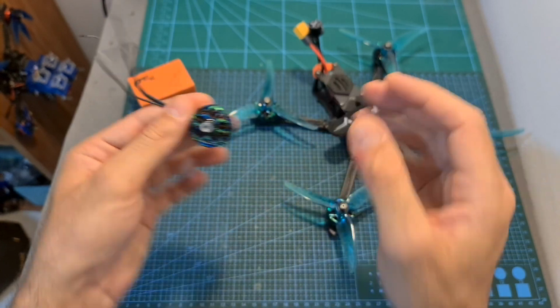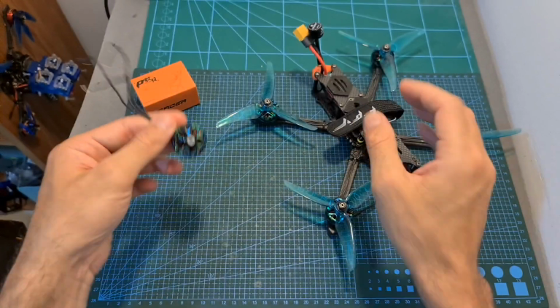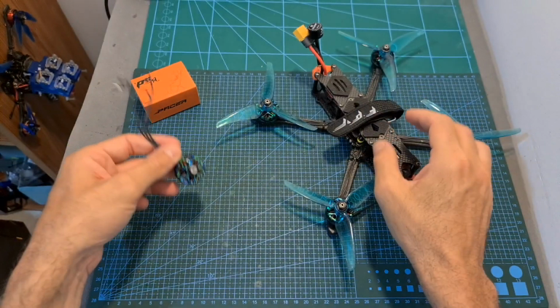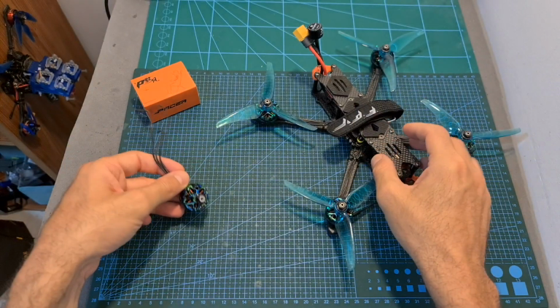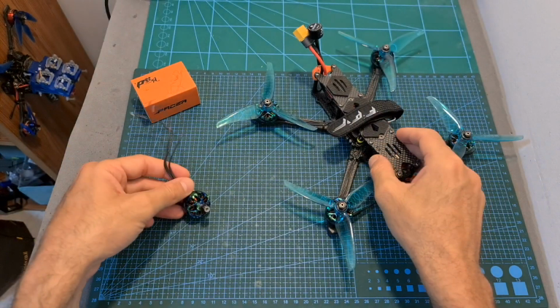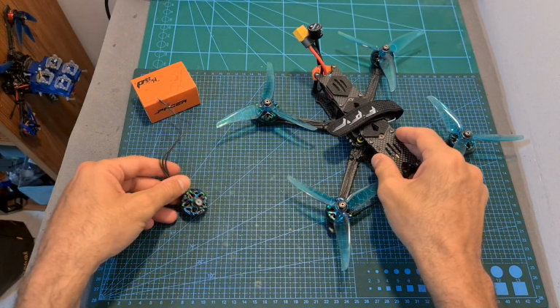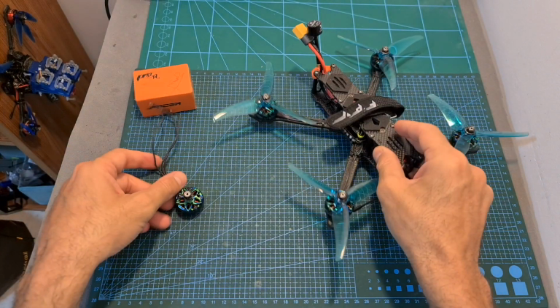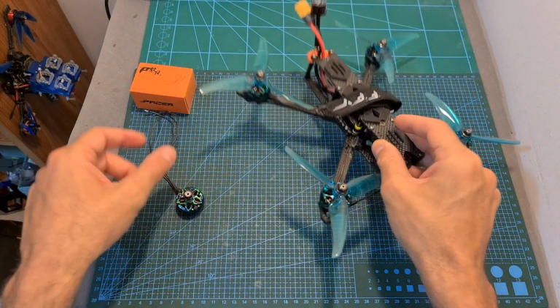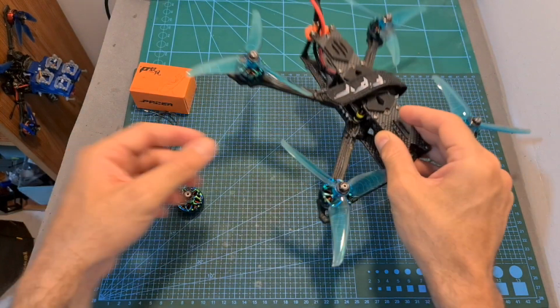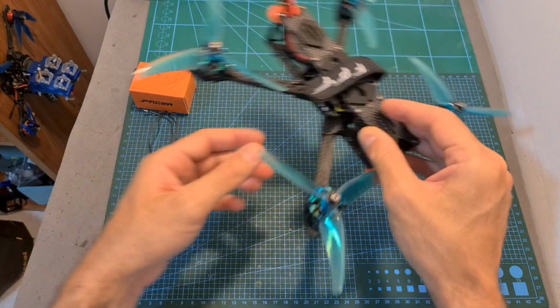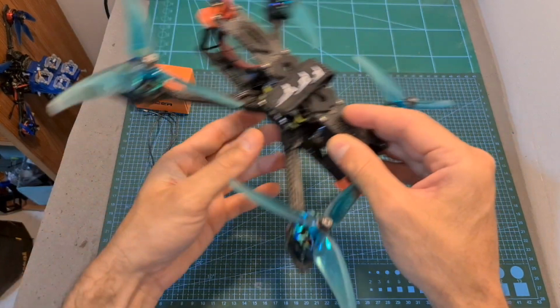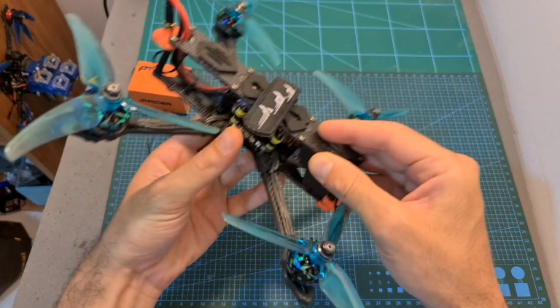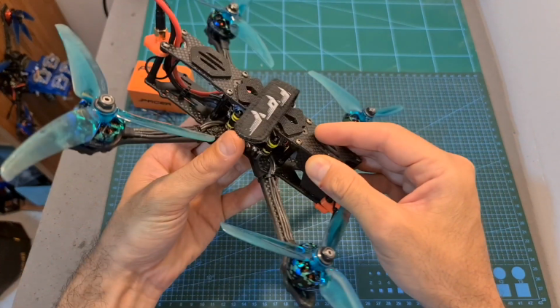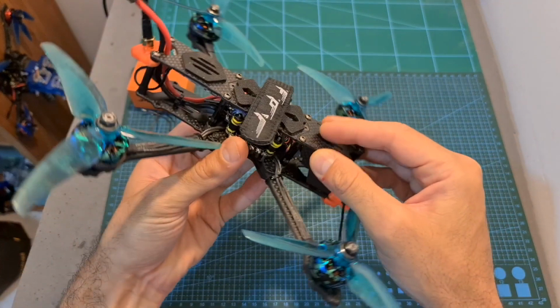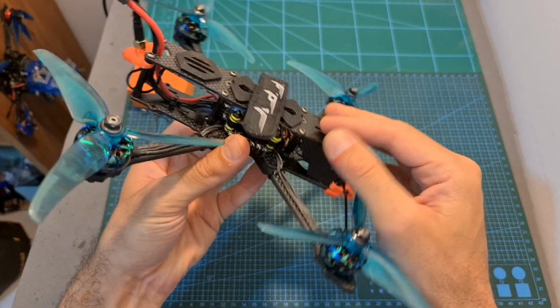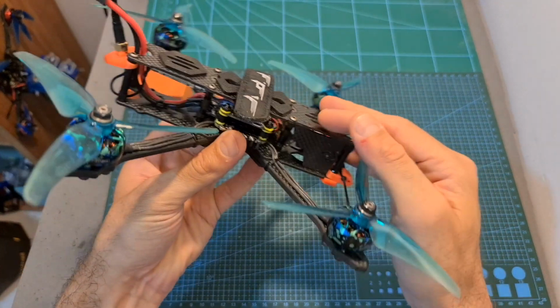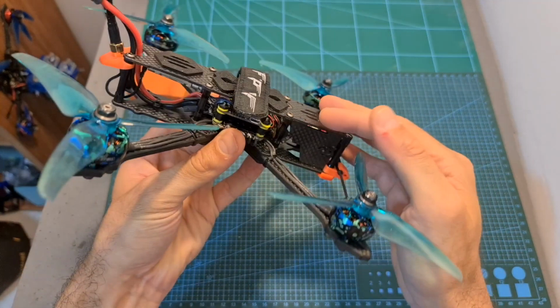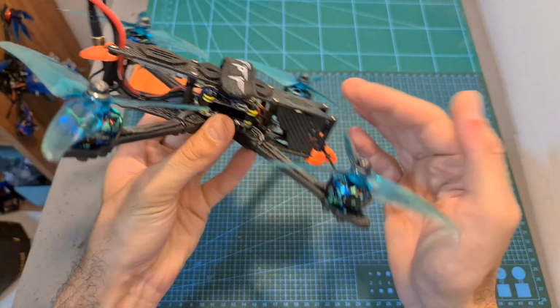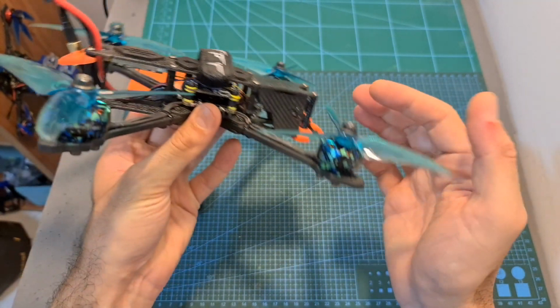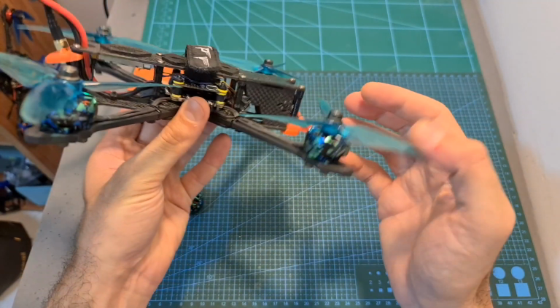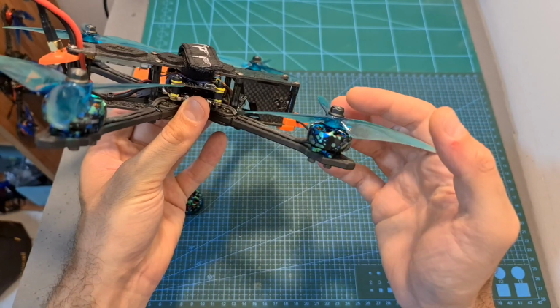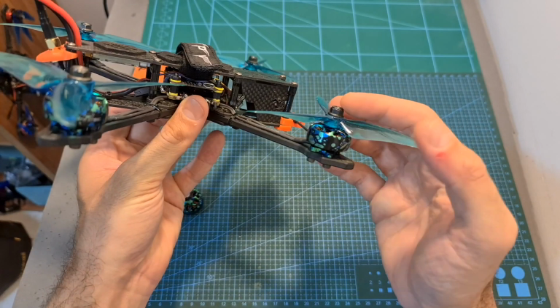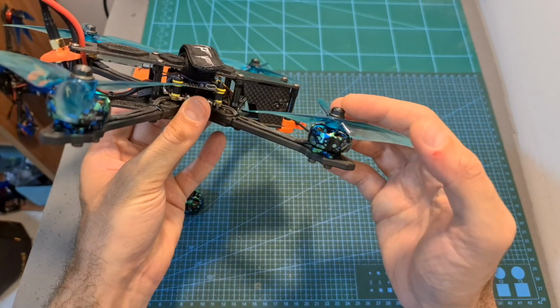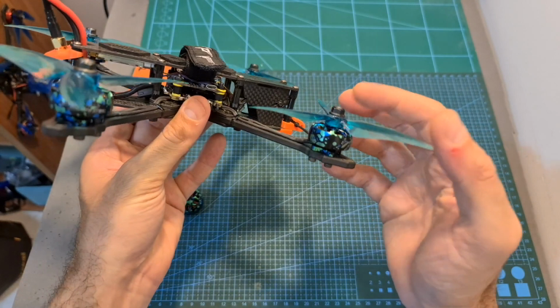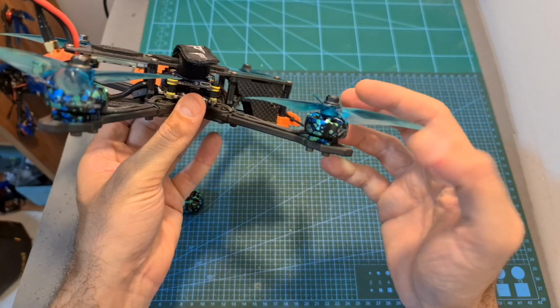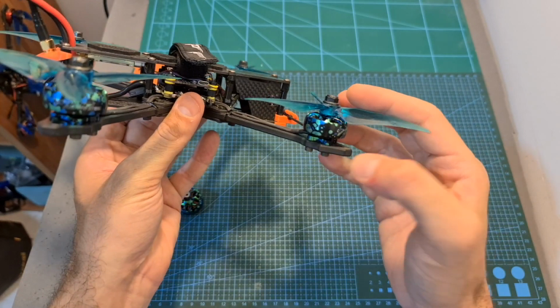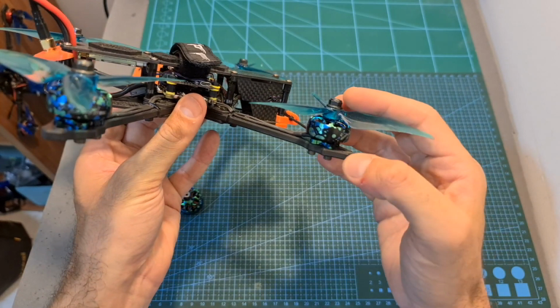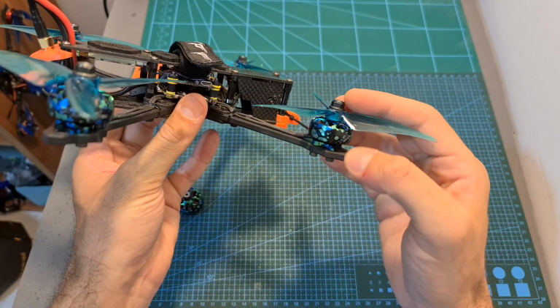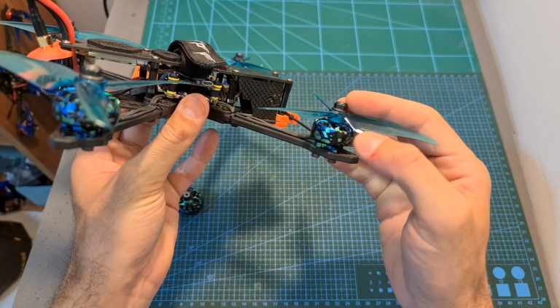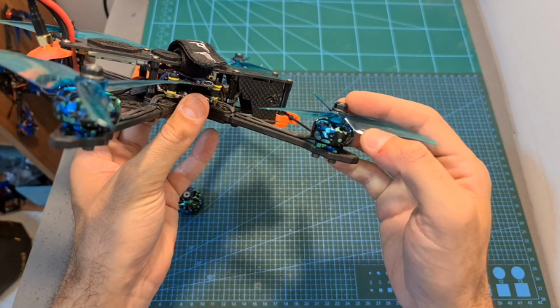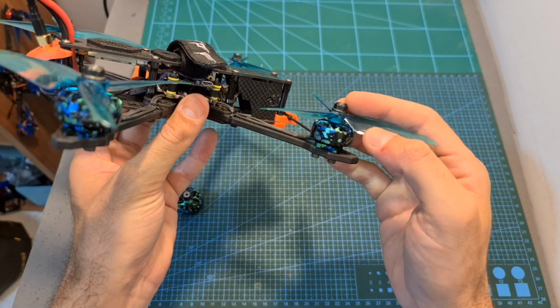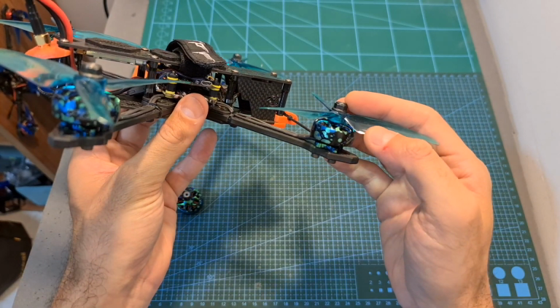Then, using this new build, I'm going to head outdoors and test it using 4, 5, and 6S batteries.